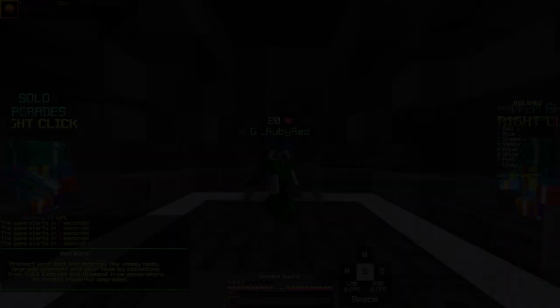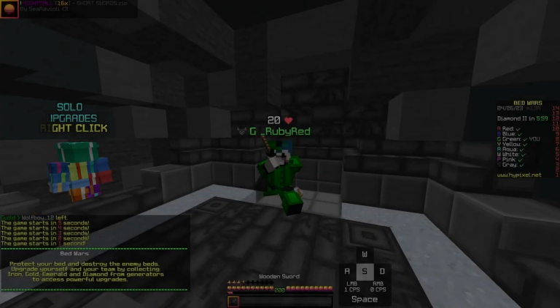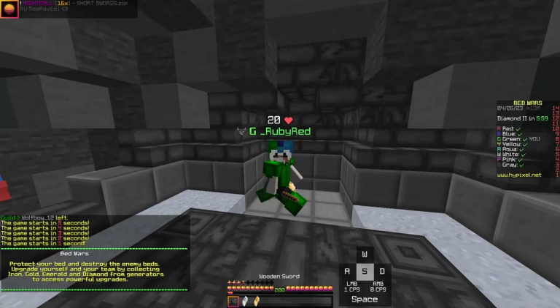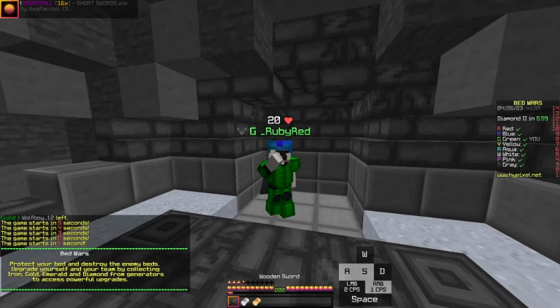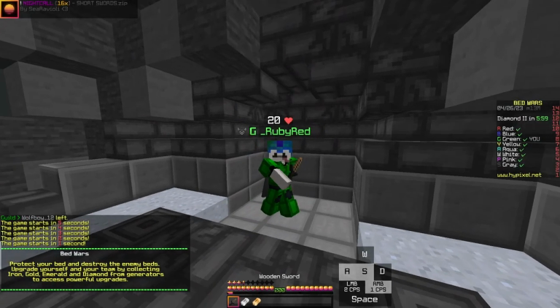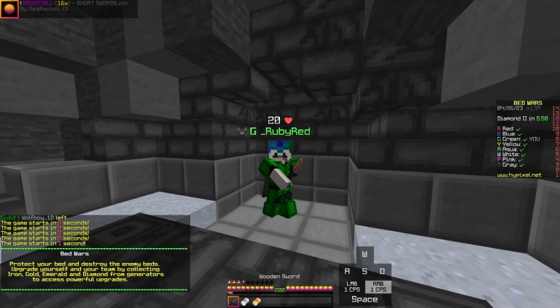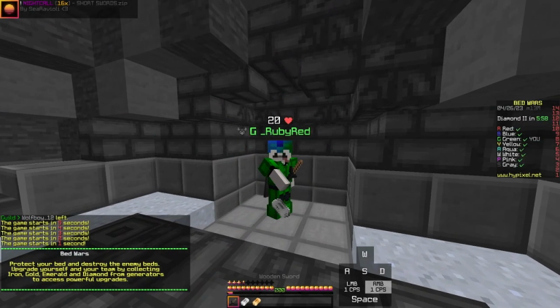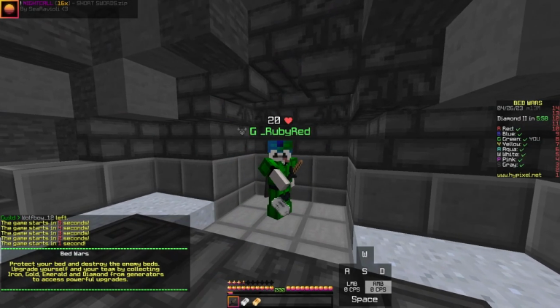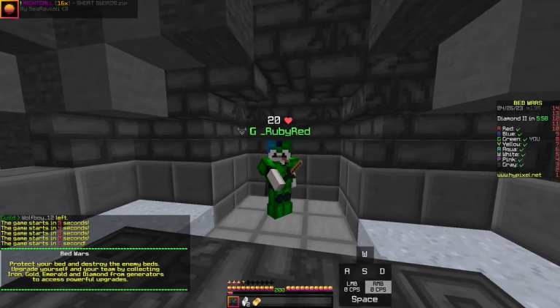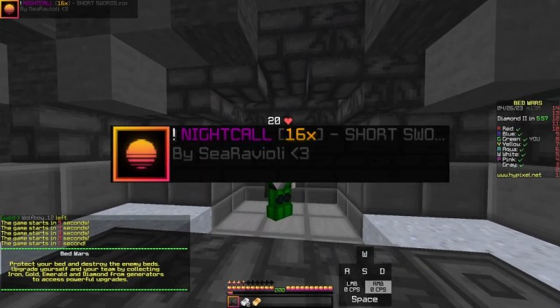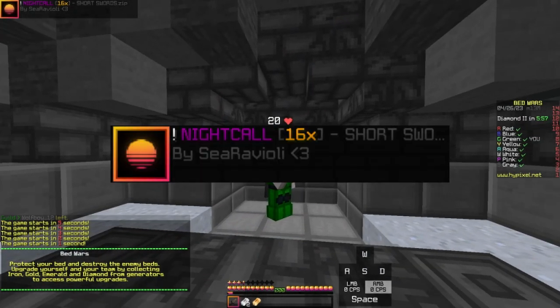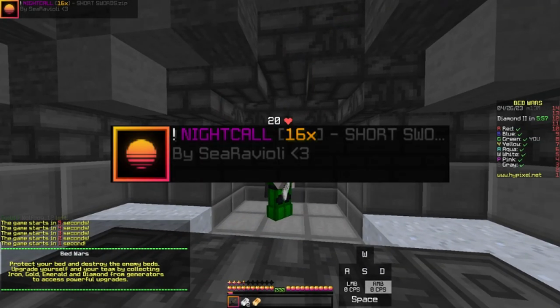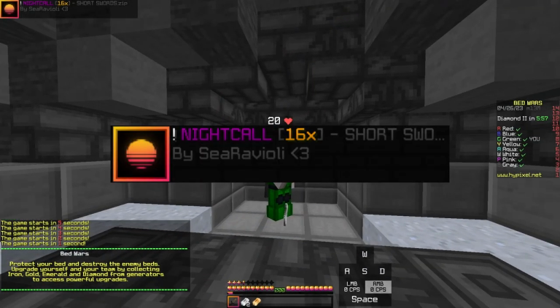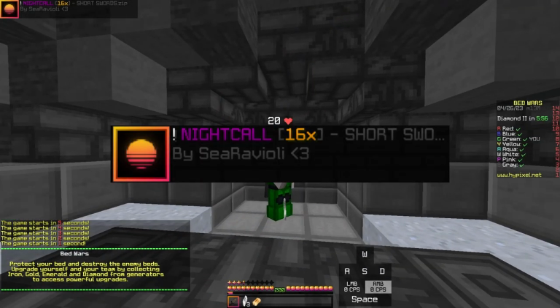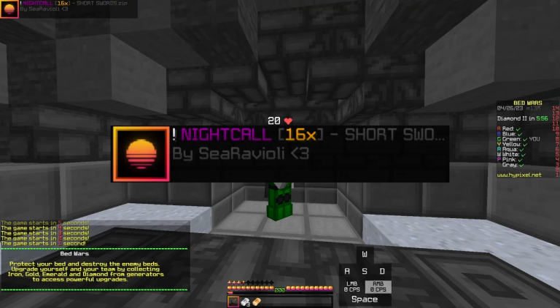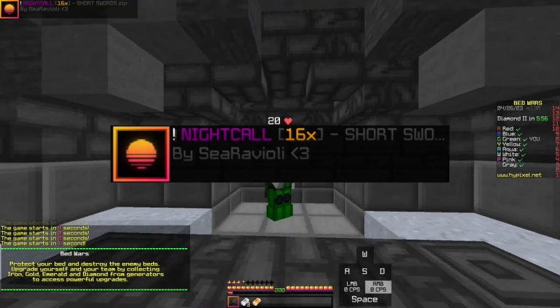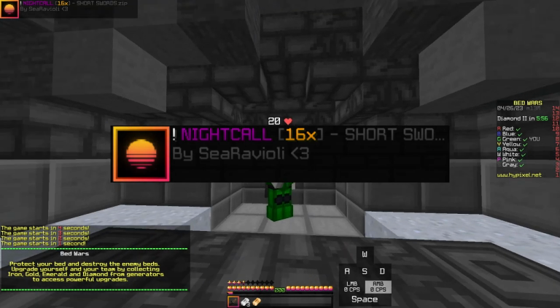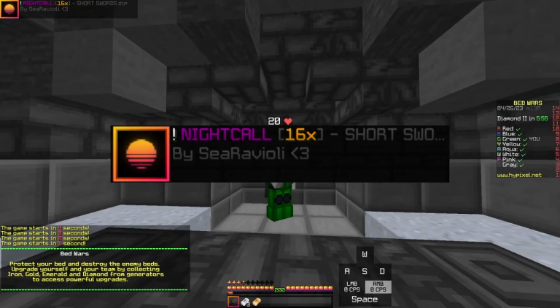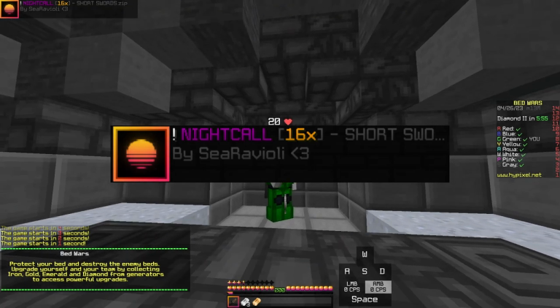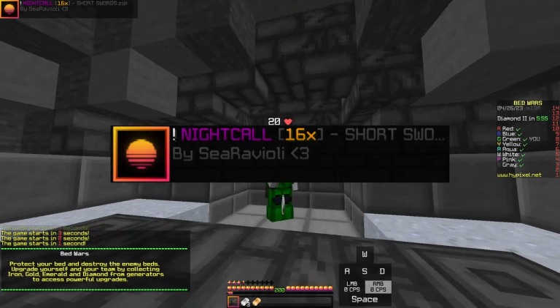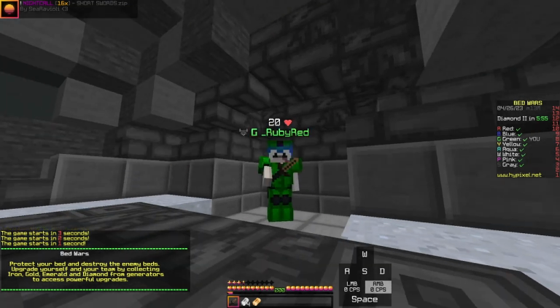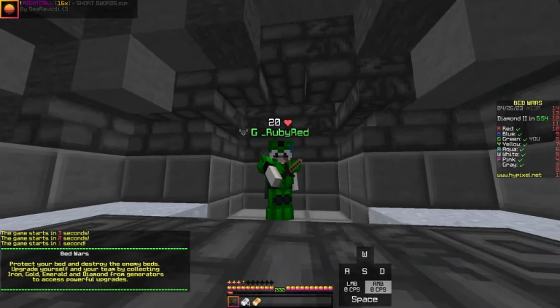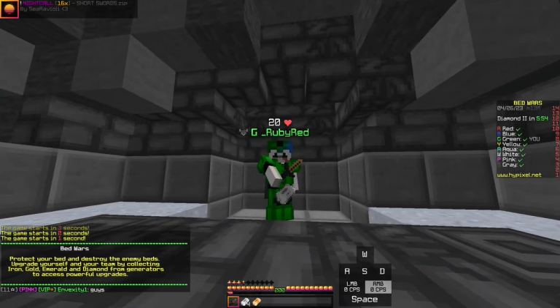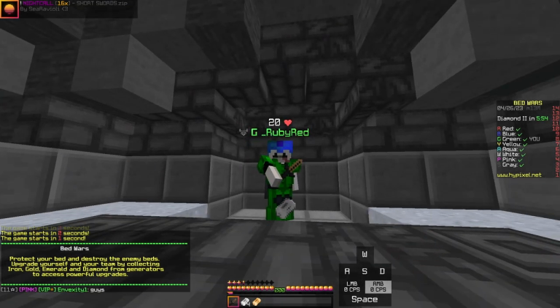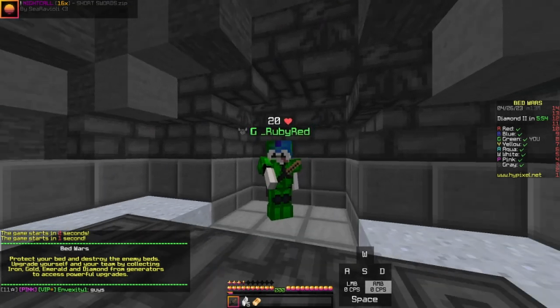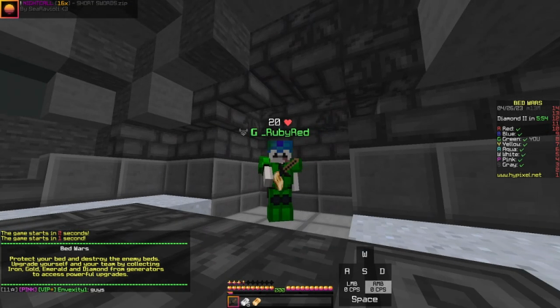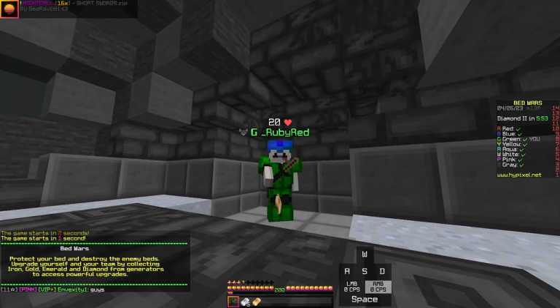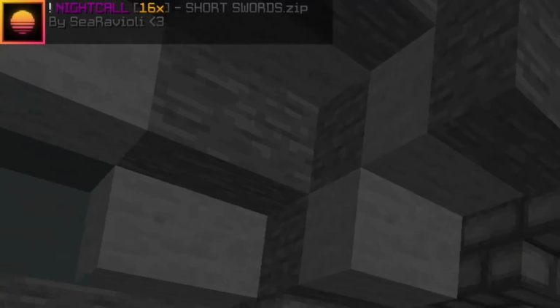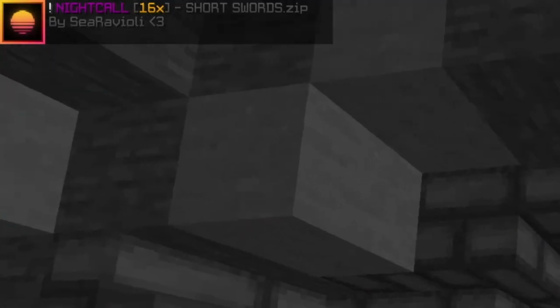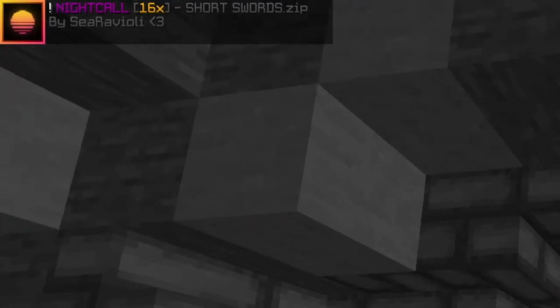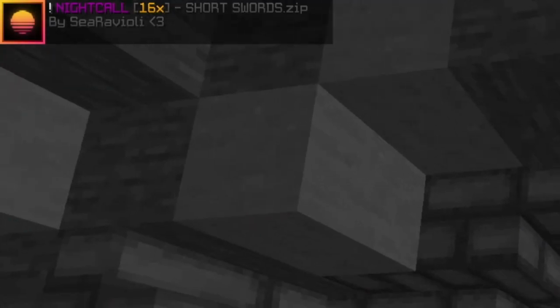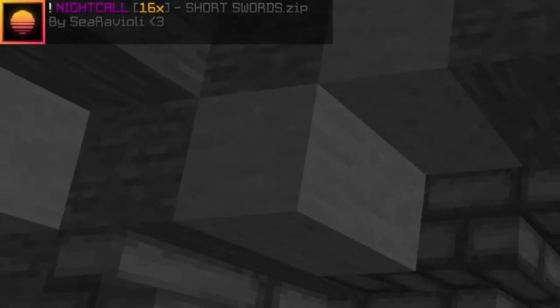Alright, we are in game one and we are using Nightcall by Sea Ravioli, and the pack display is also in the top left.